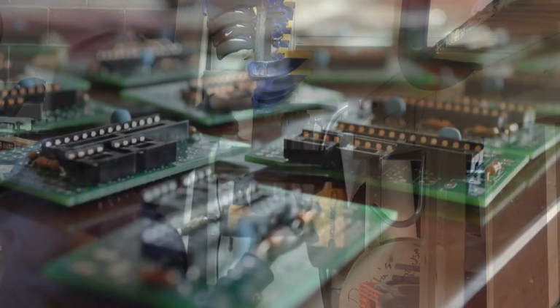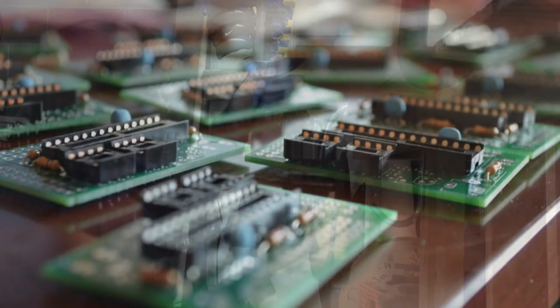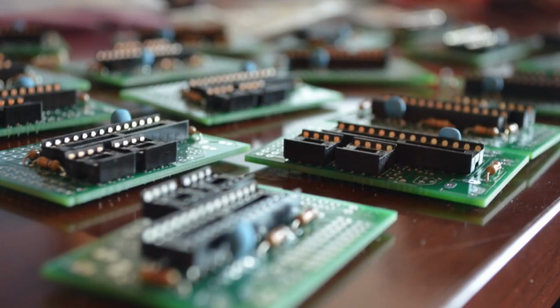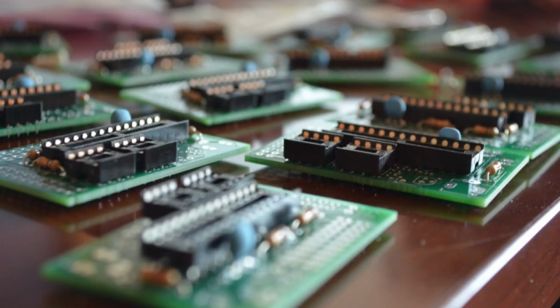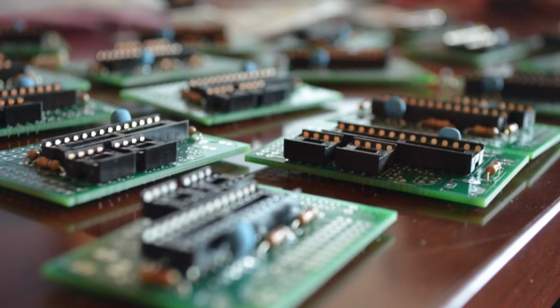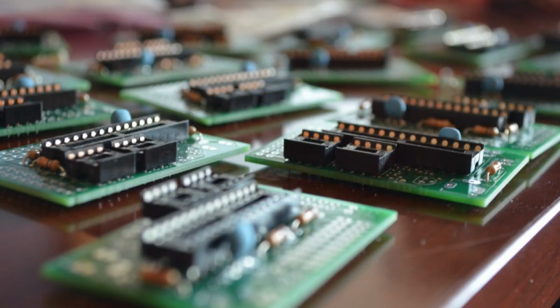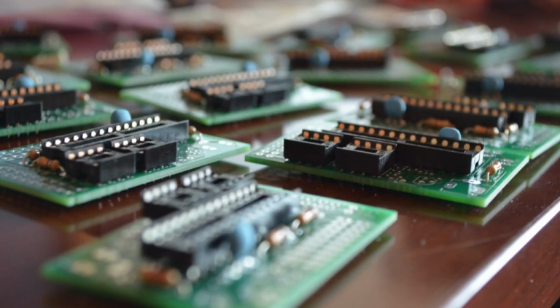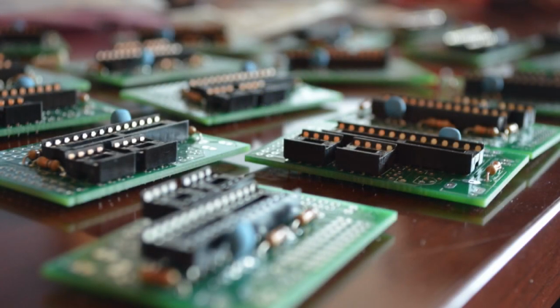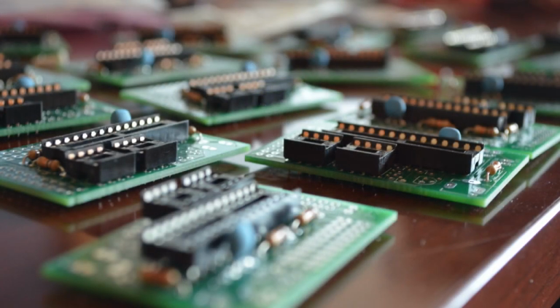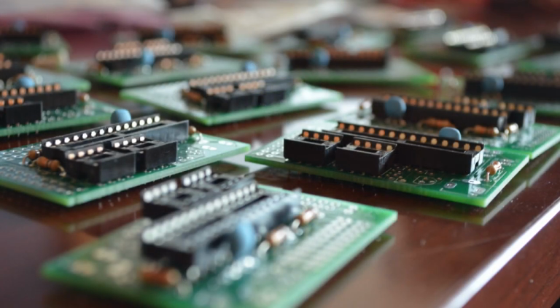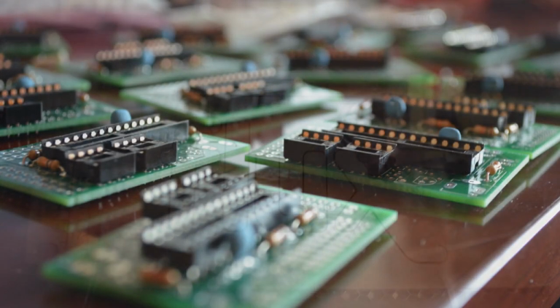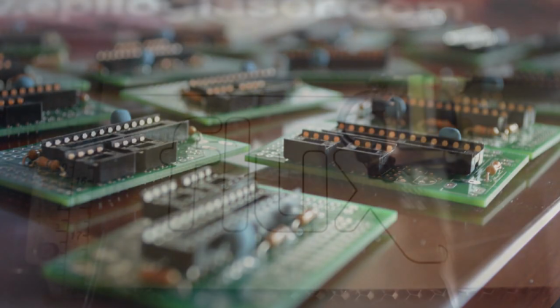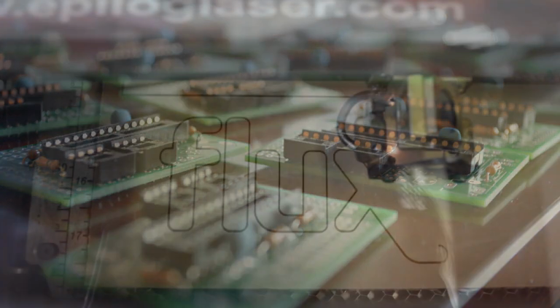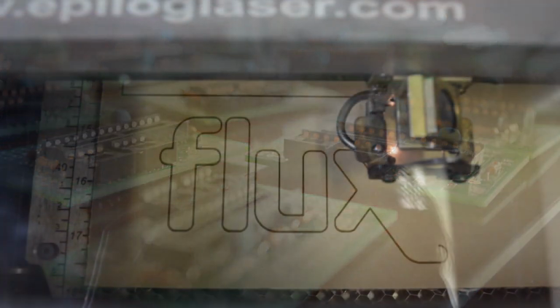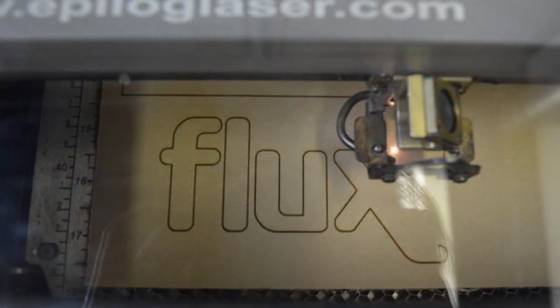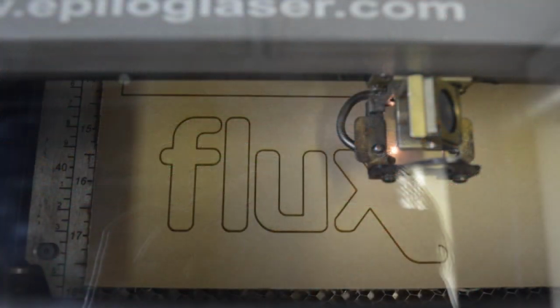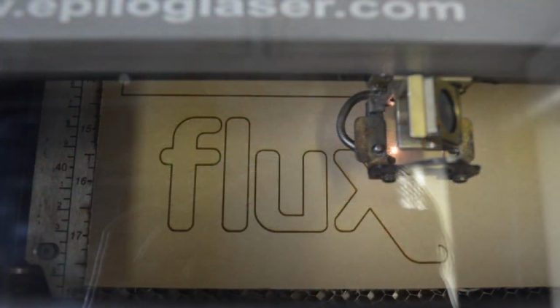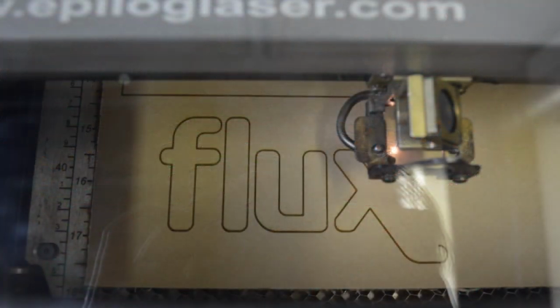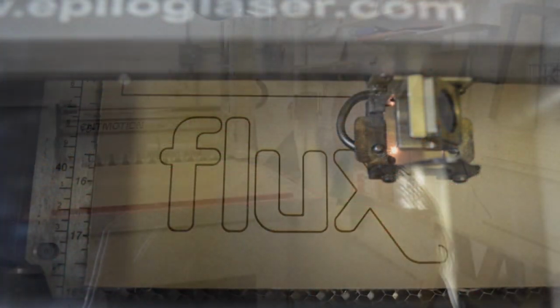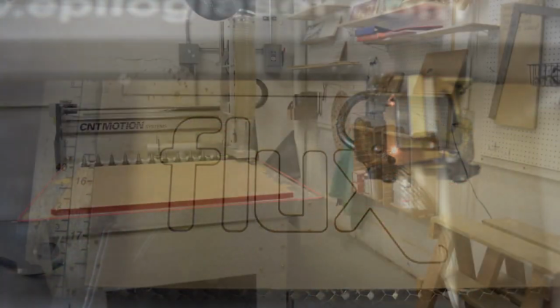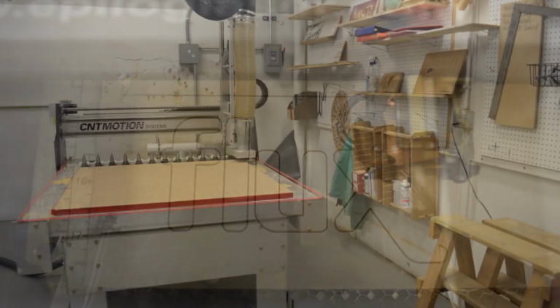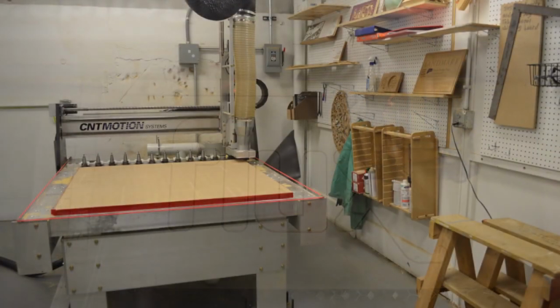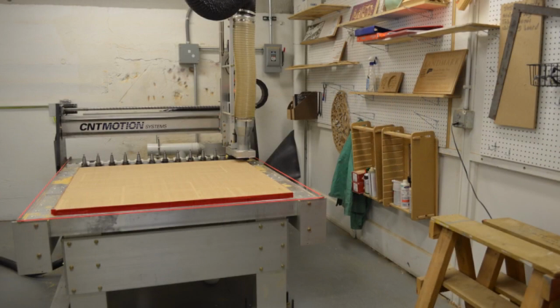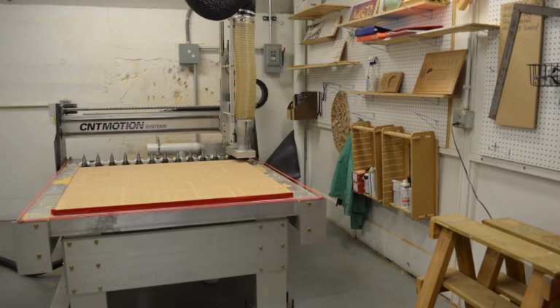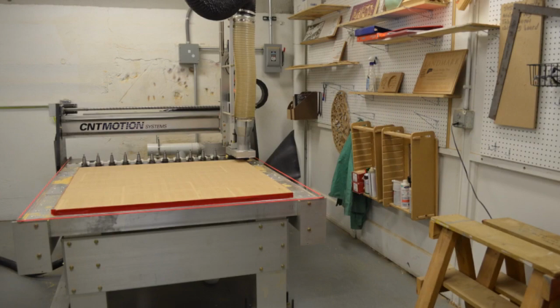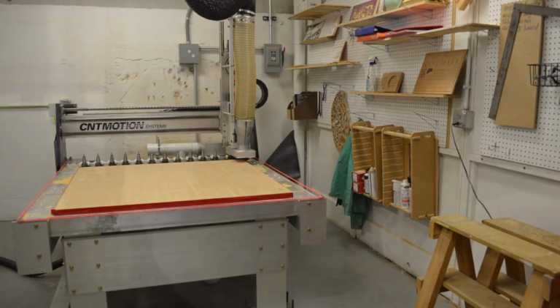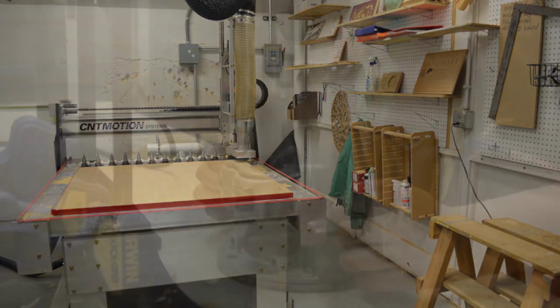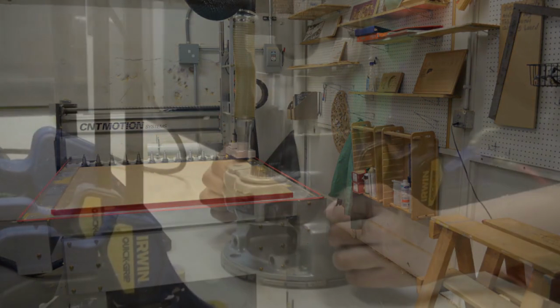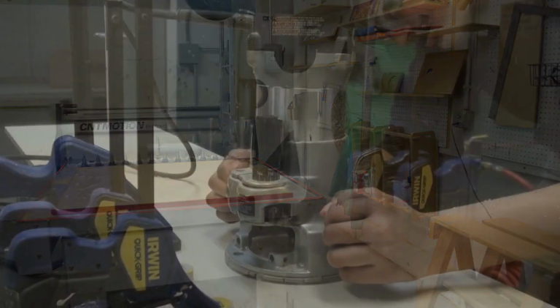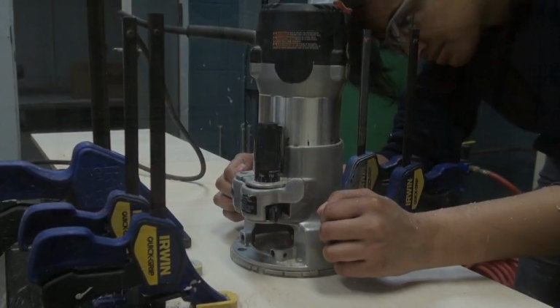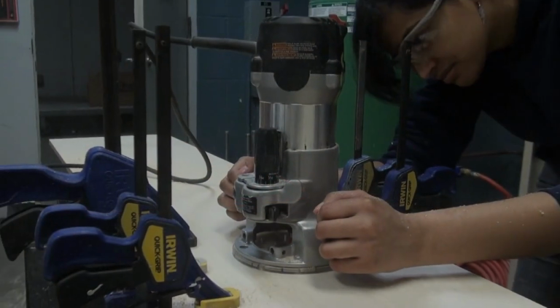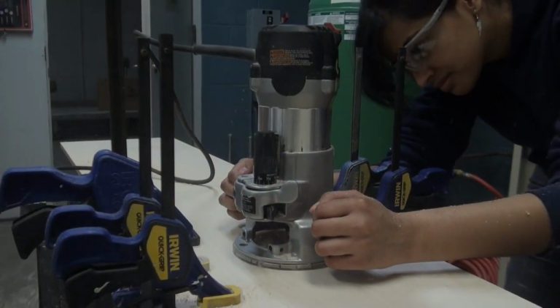We used custom electronics and fabricated special pieces of wood and chipboard using a laser cutter, a CNC router, and traditional tools in our wood shop.